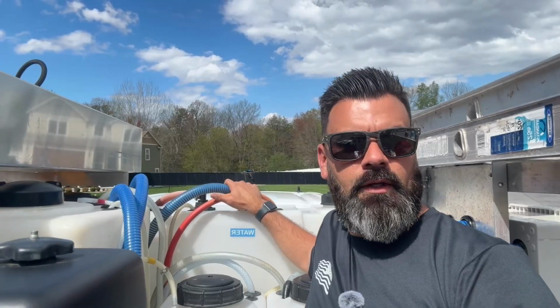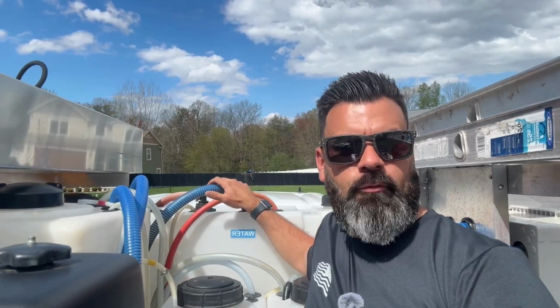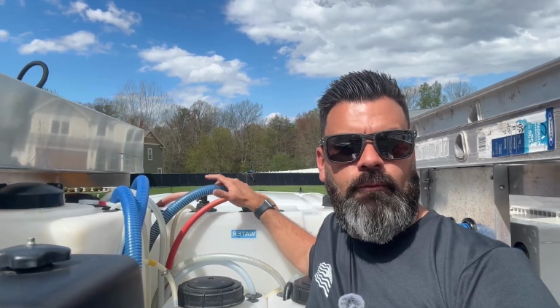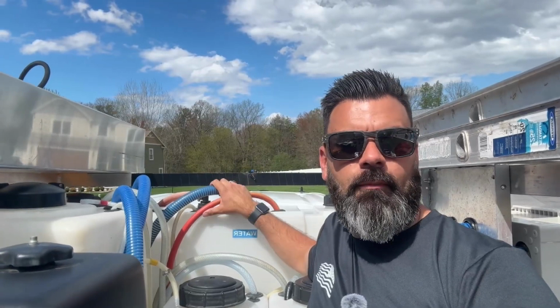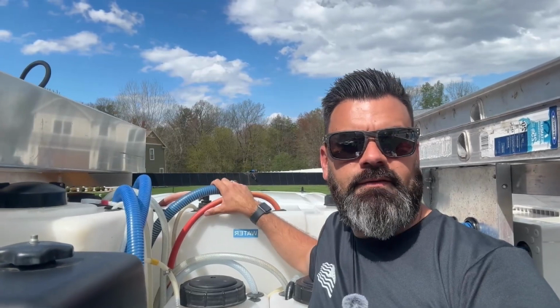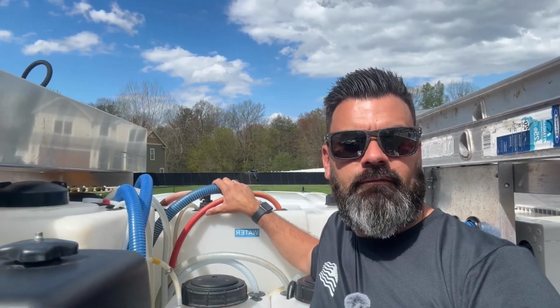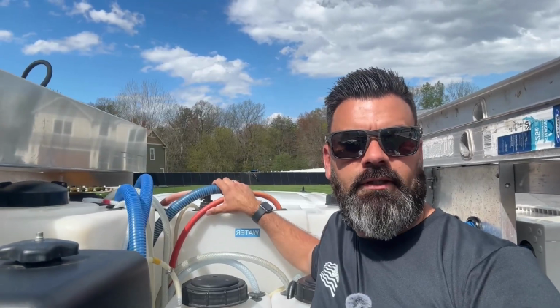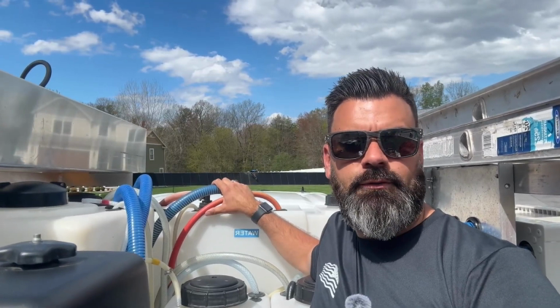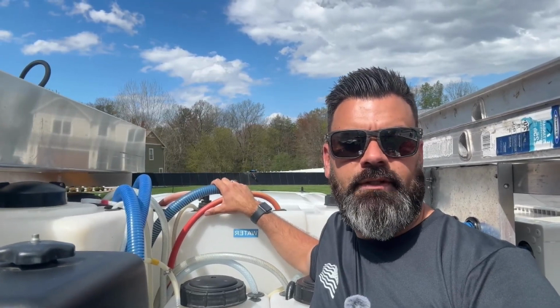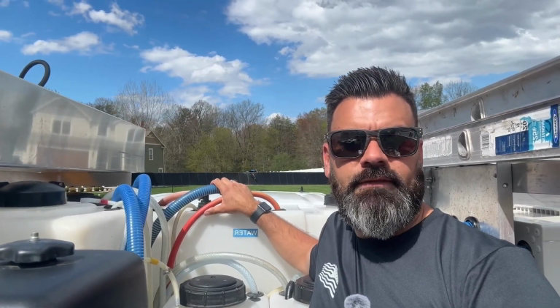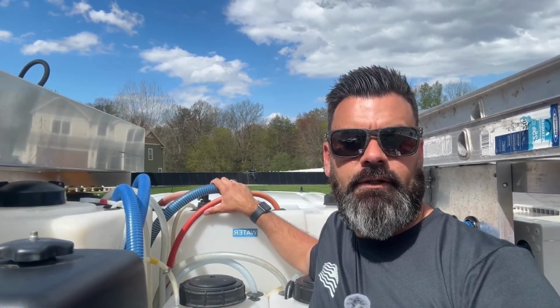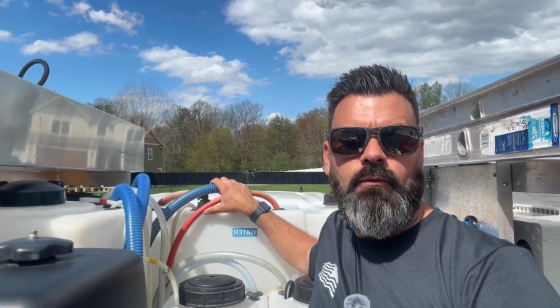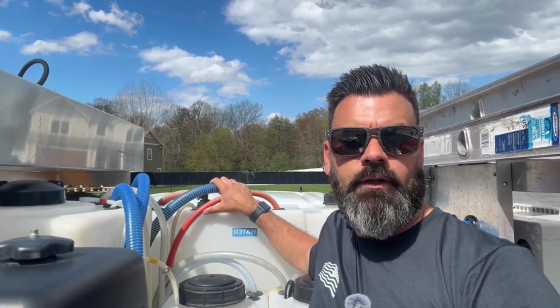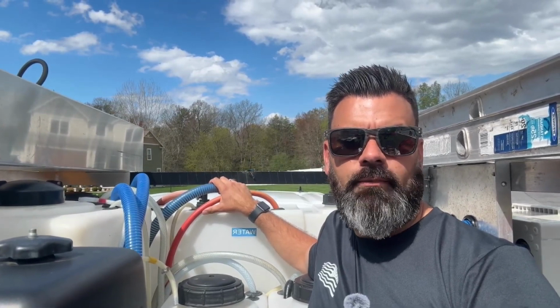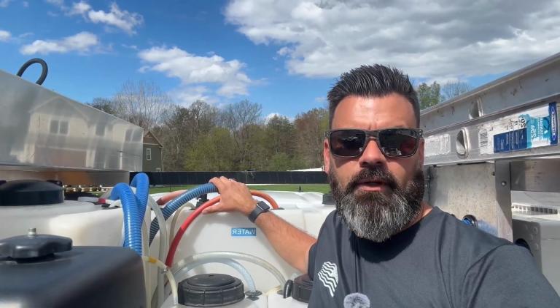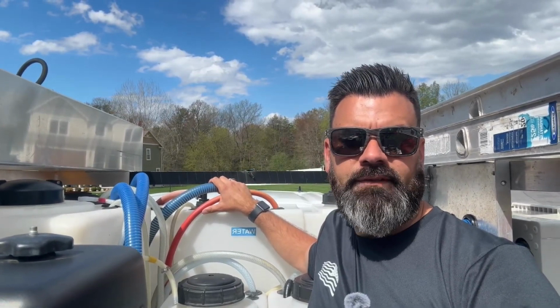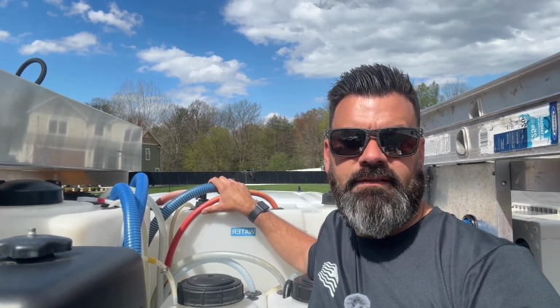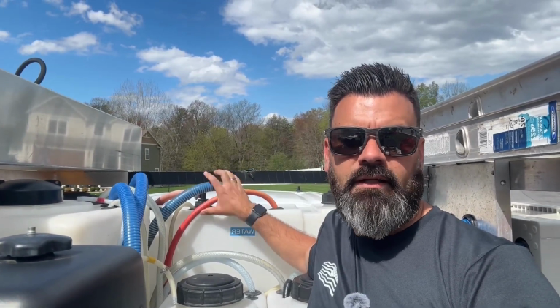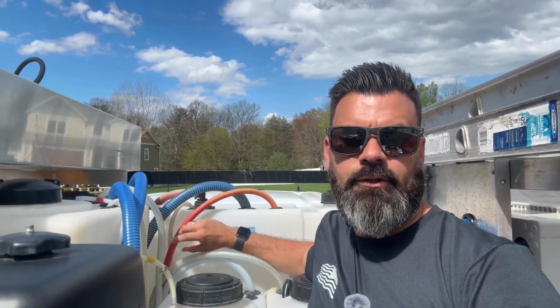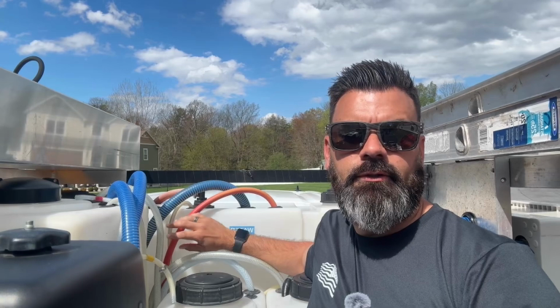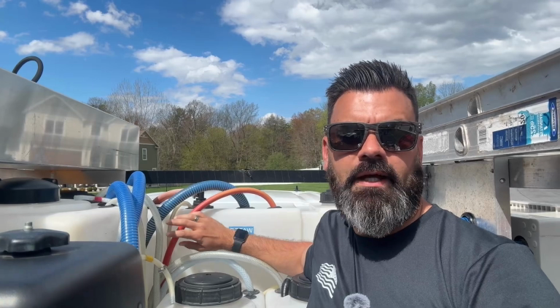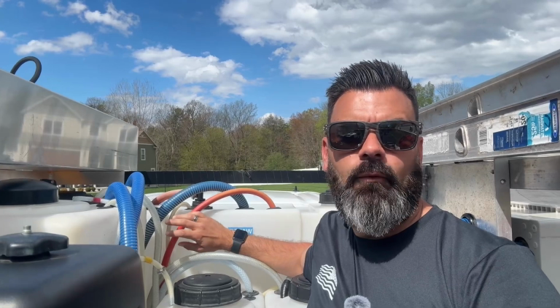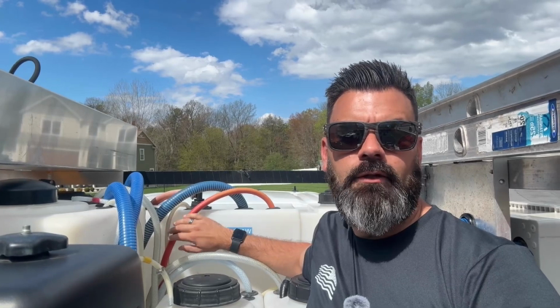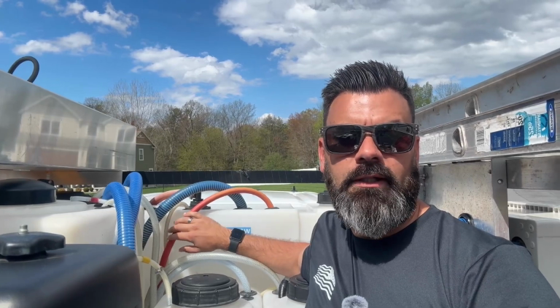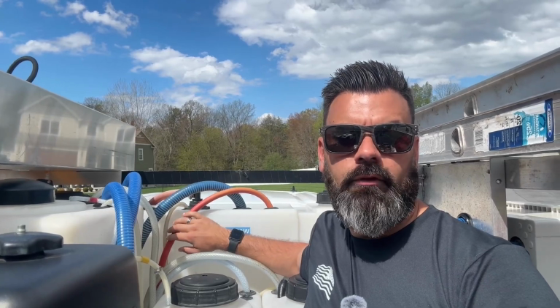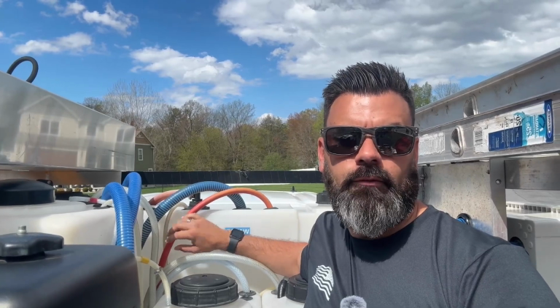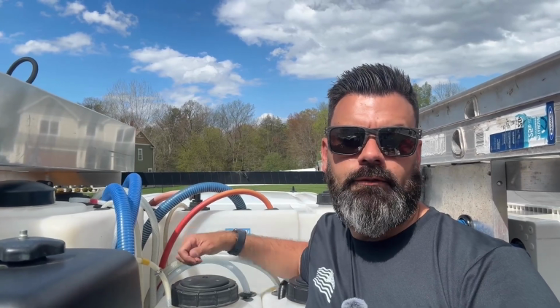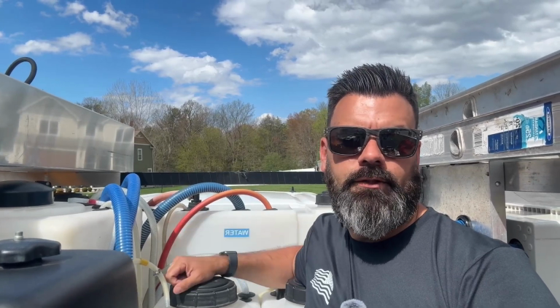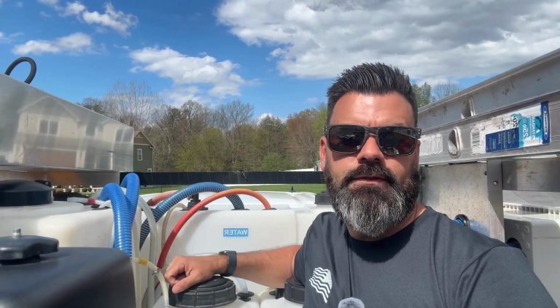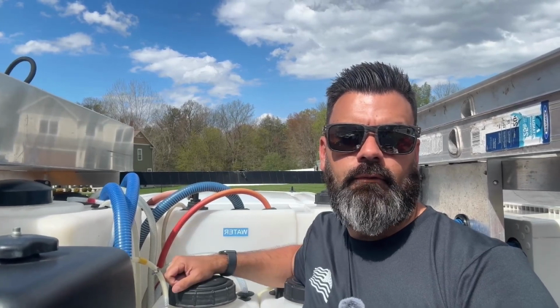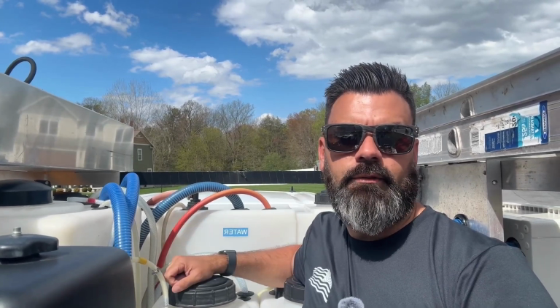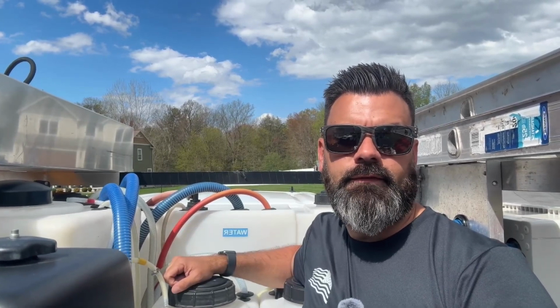Hey everybody, welcome back to Soft Wash Evolution. In this video, we're talking about buffer tanks today. I'm going to show you exactly why you need one for your pressure washing and soft washing business.